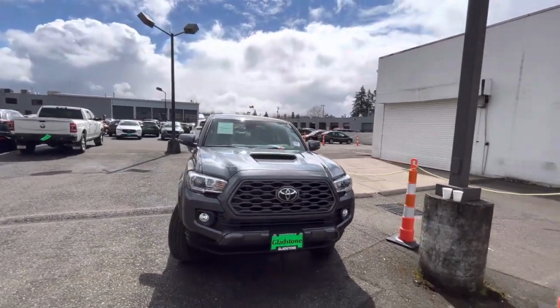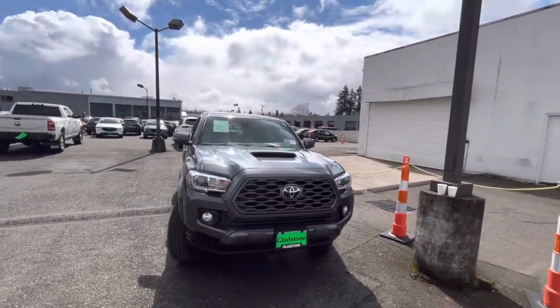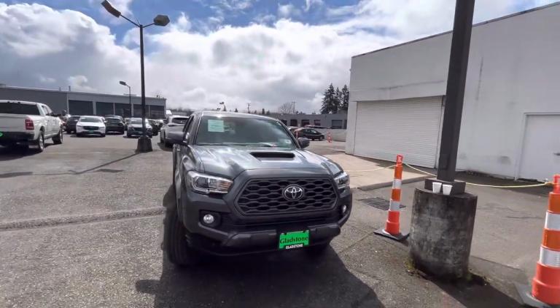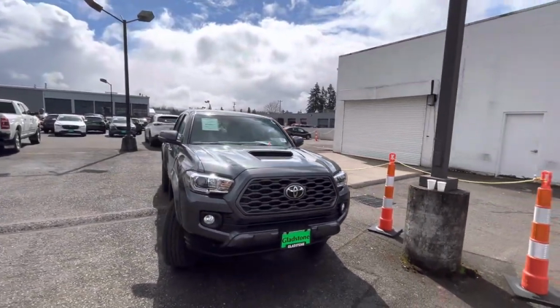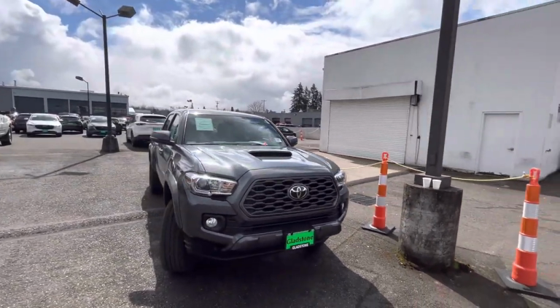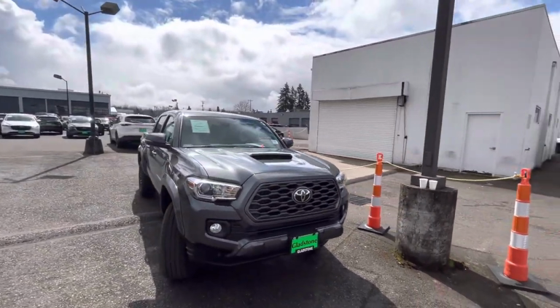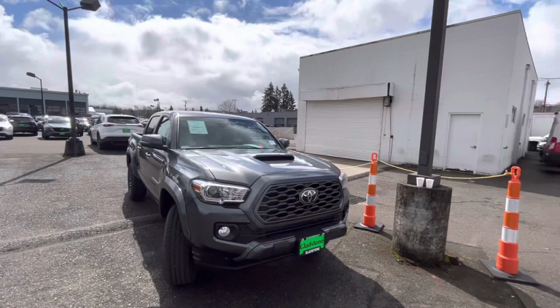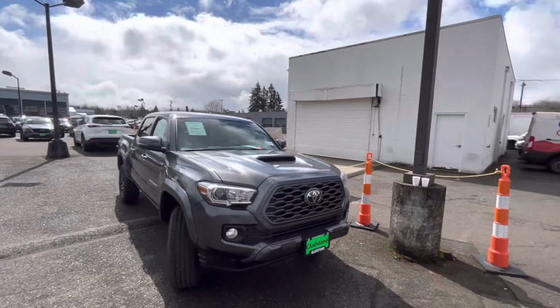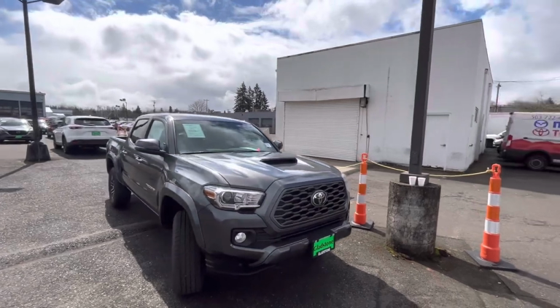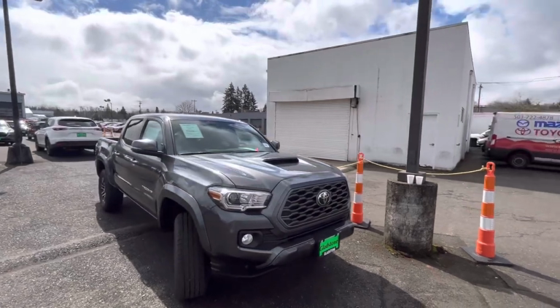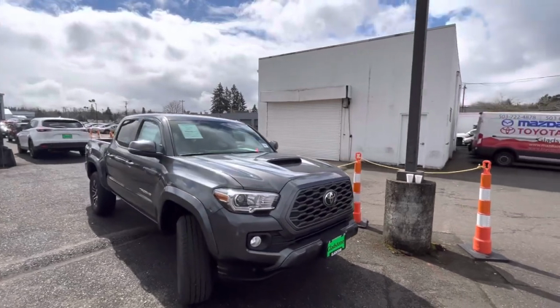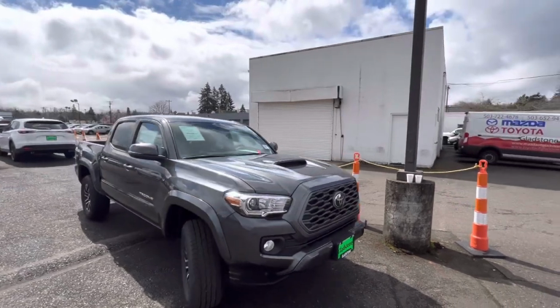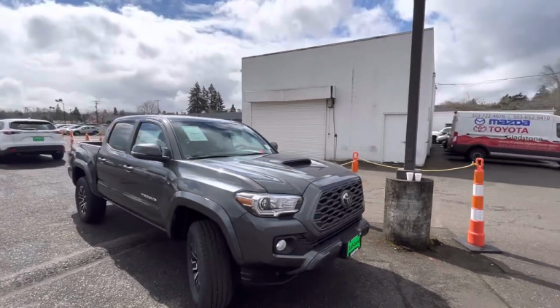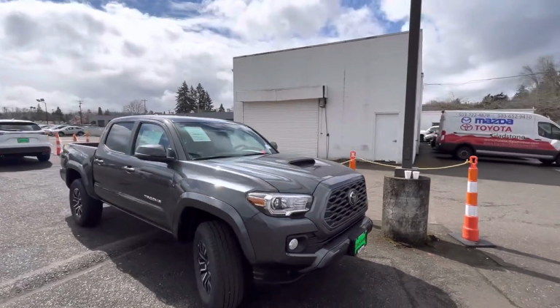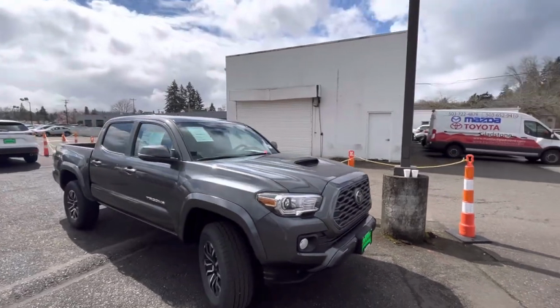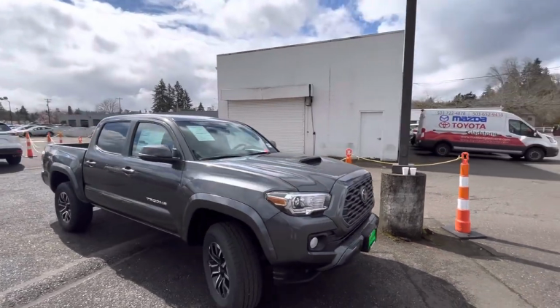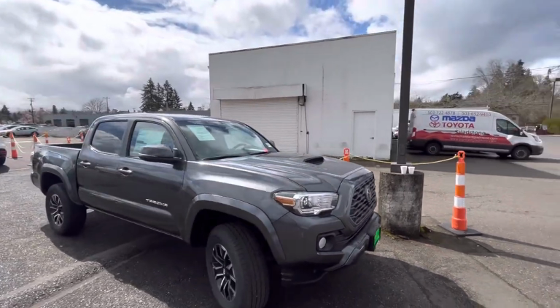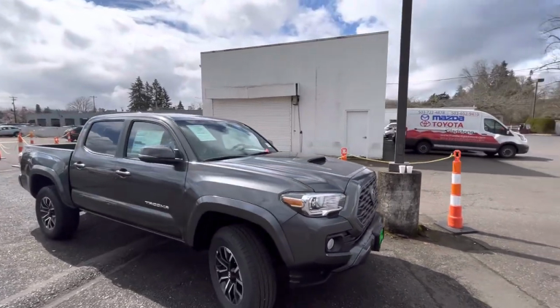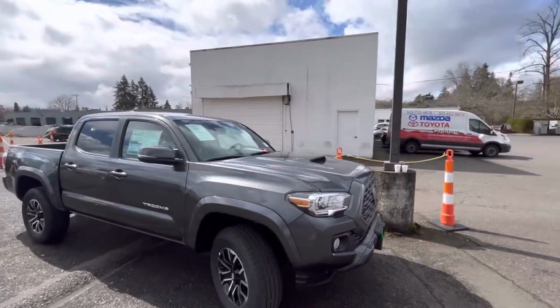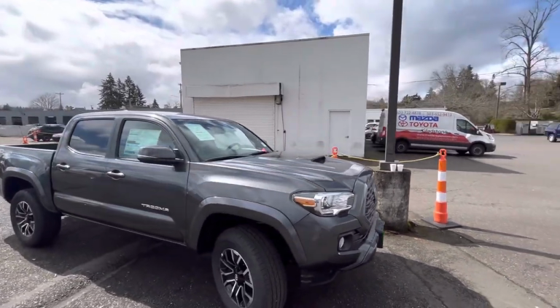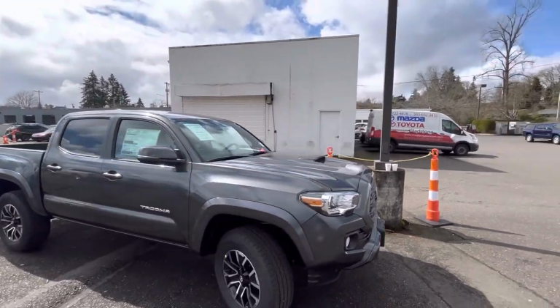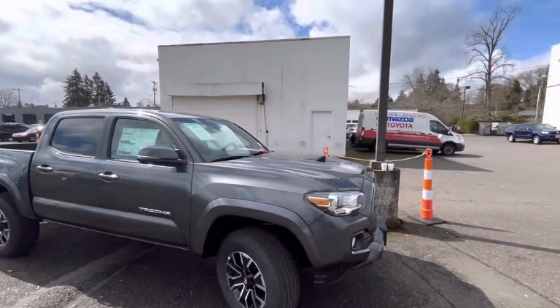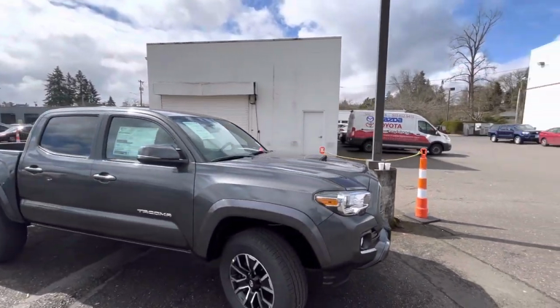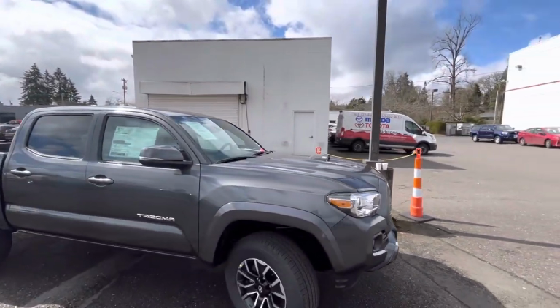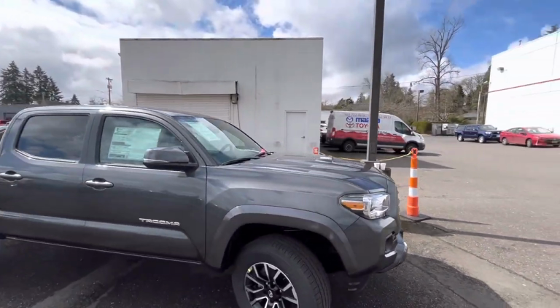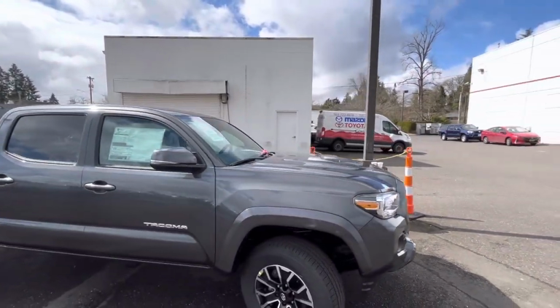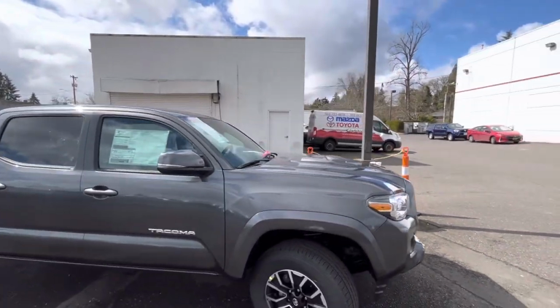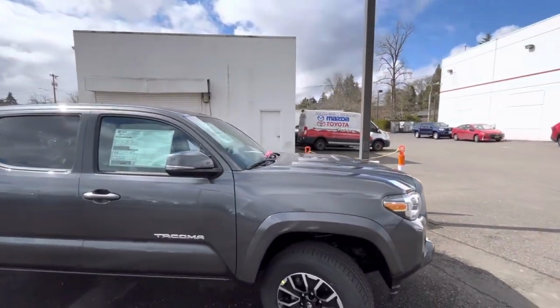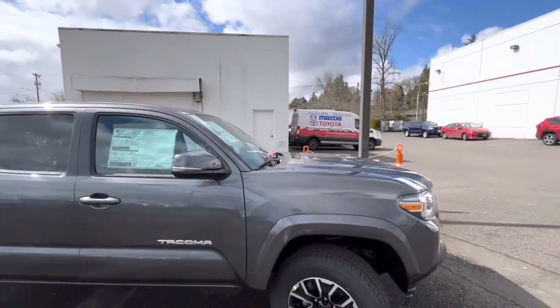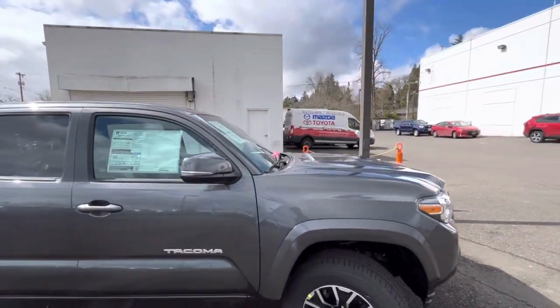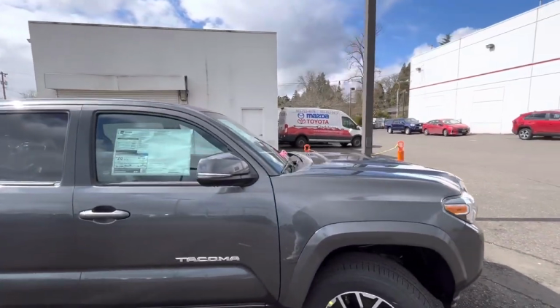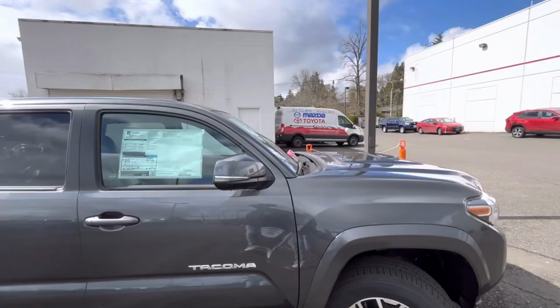The prices of these Tacomas are getting up there. They're good trucks, don't get me wrong. But I don't know — $43,000 sounds like a lot to me right now.